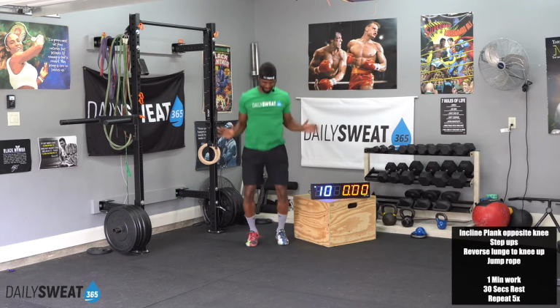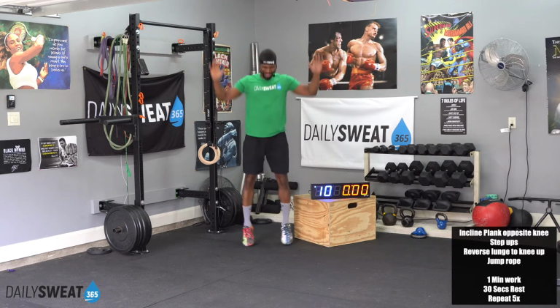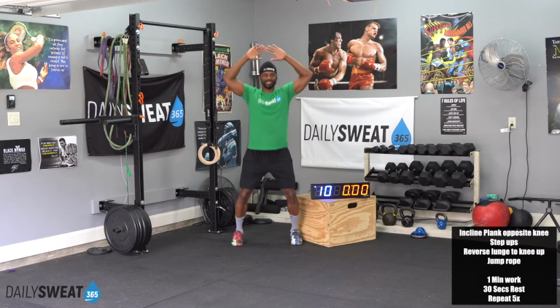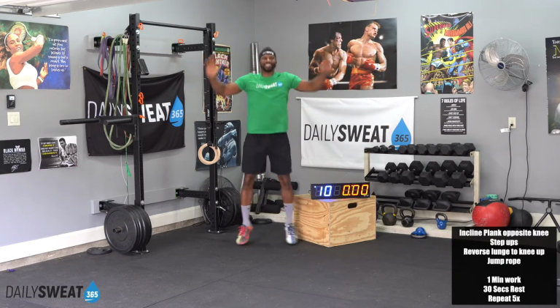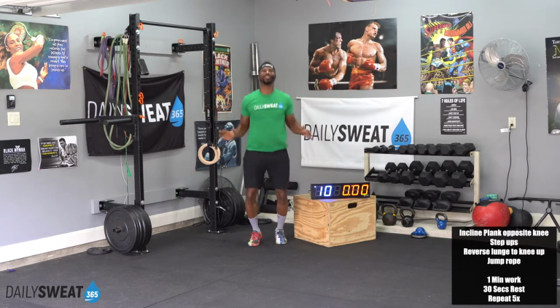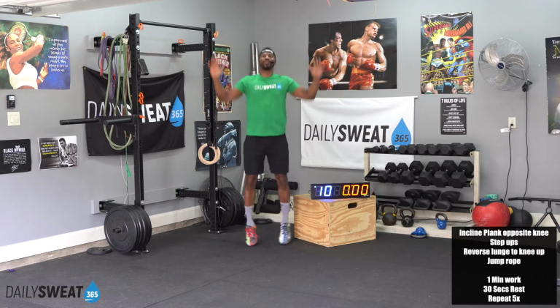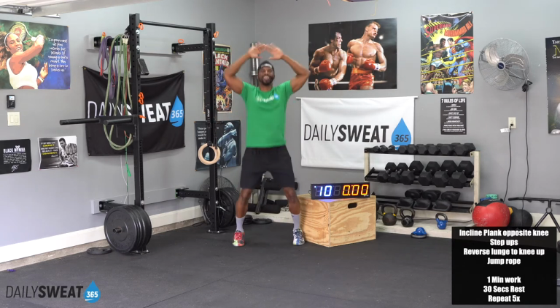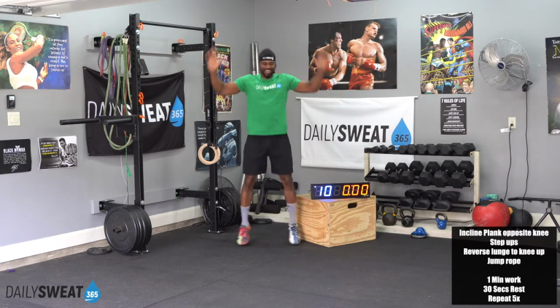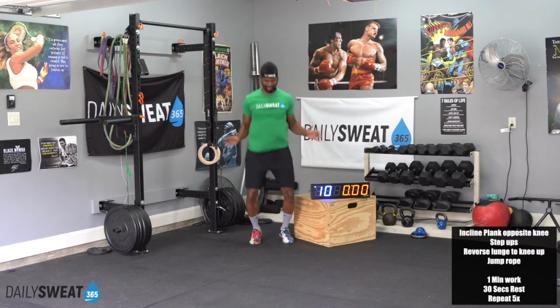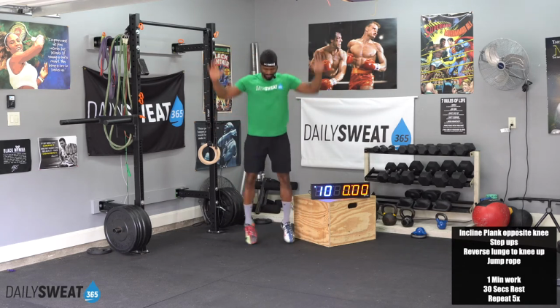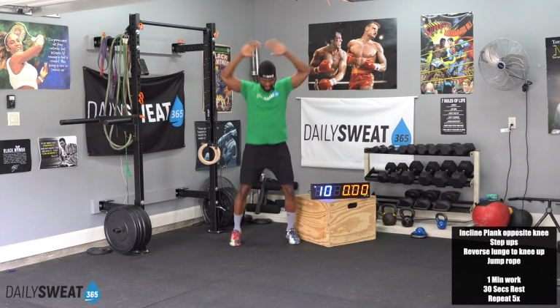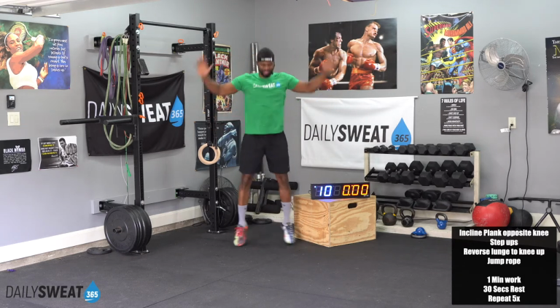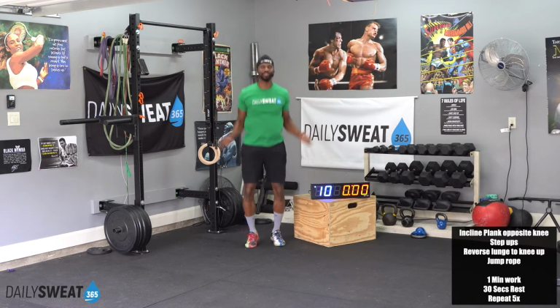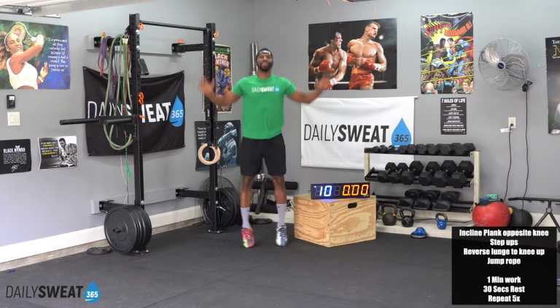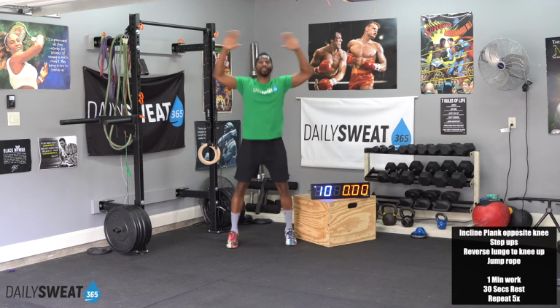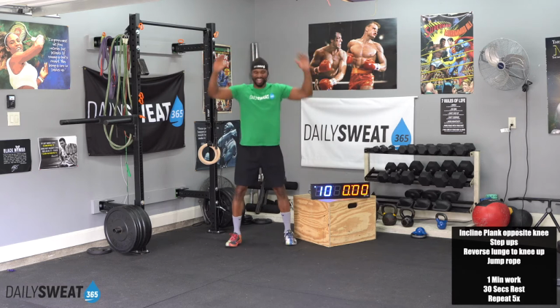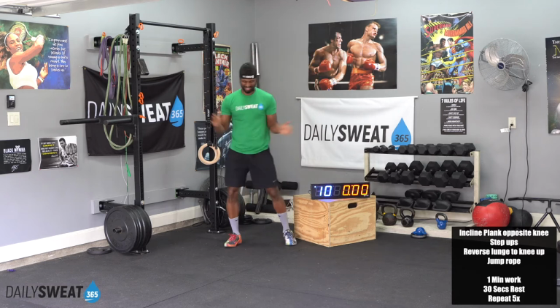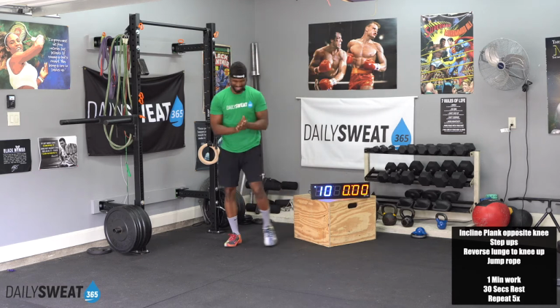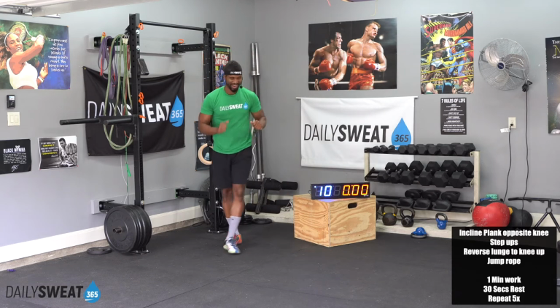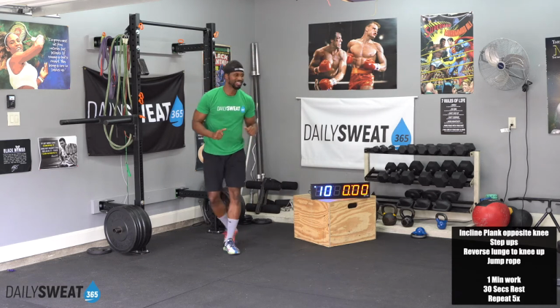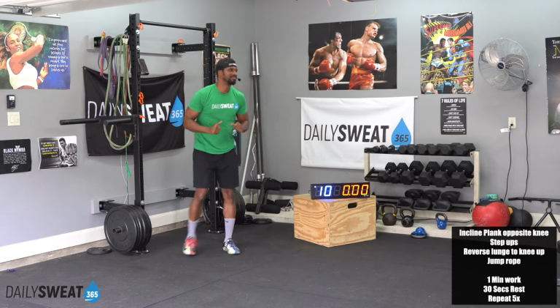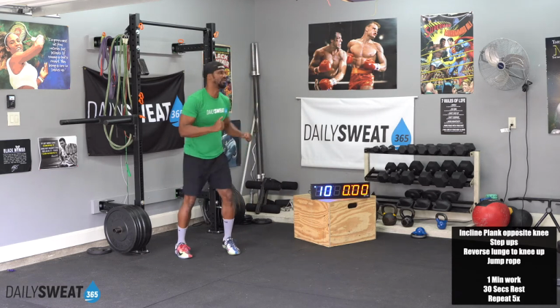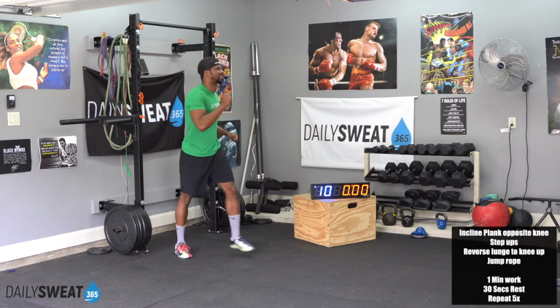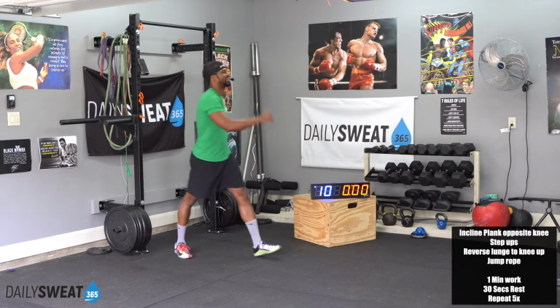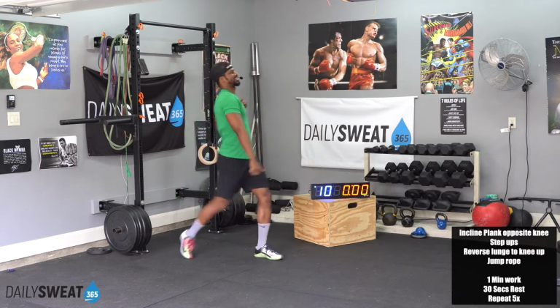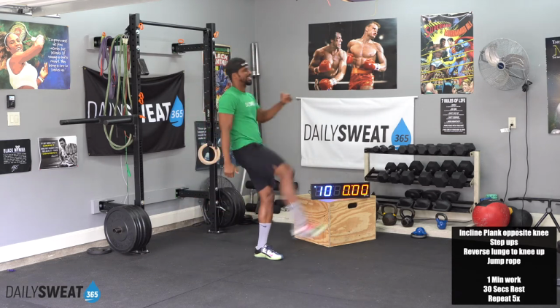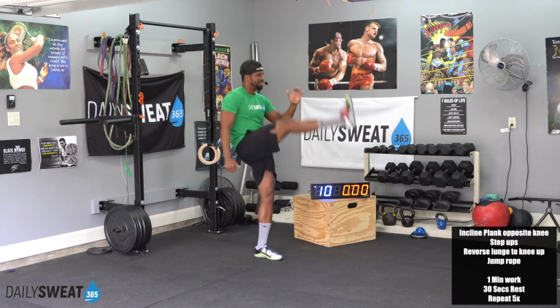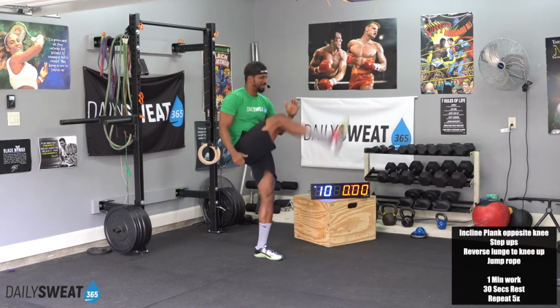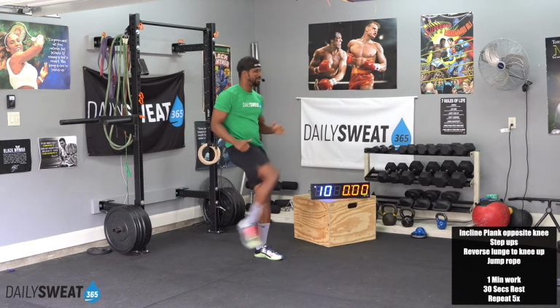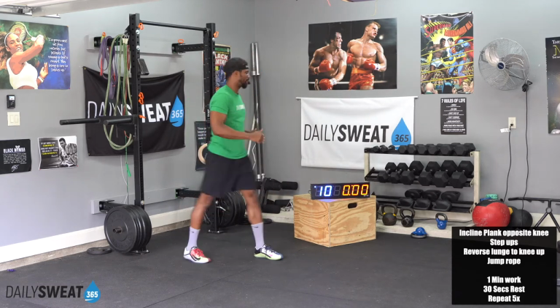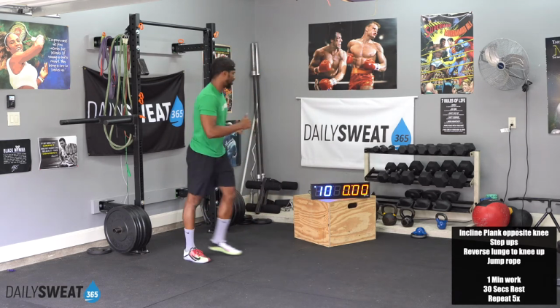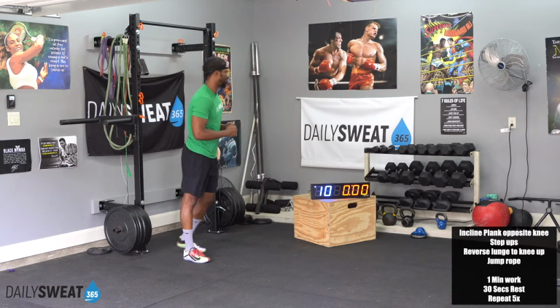Give me five more seconds. 4, 3, 2, and relax. Let's get some big walking kicks, big punter kicks.